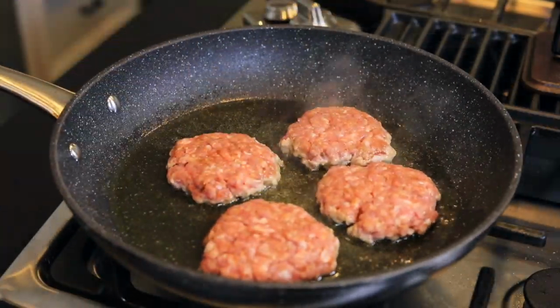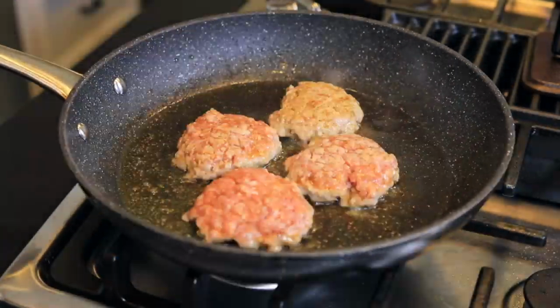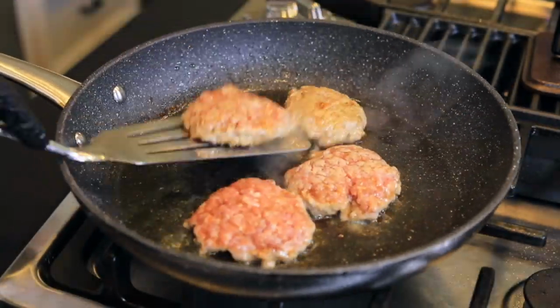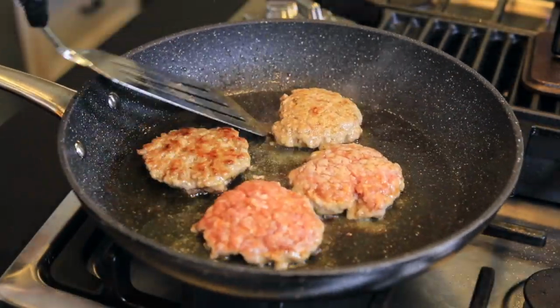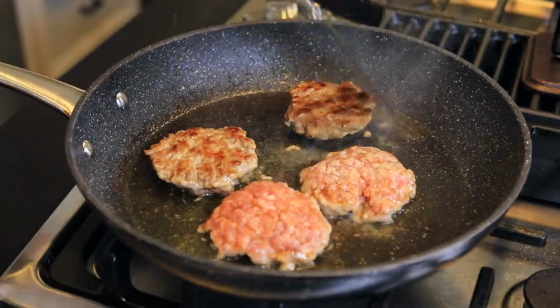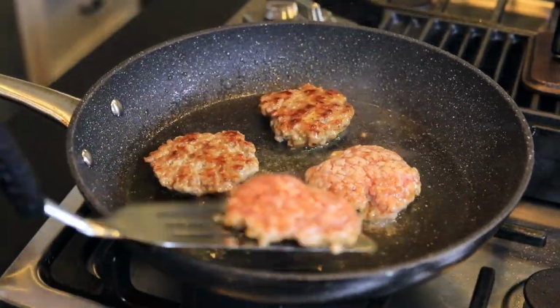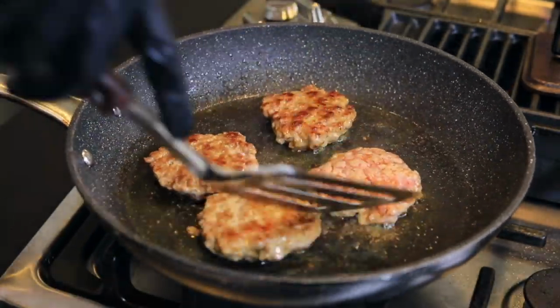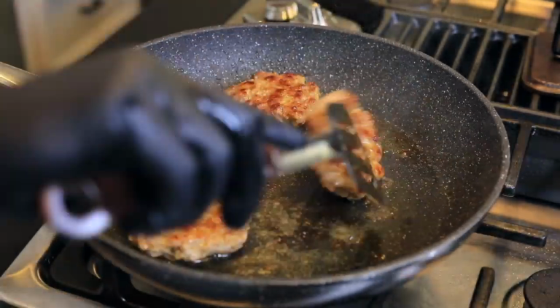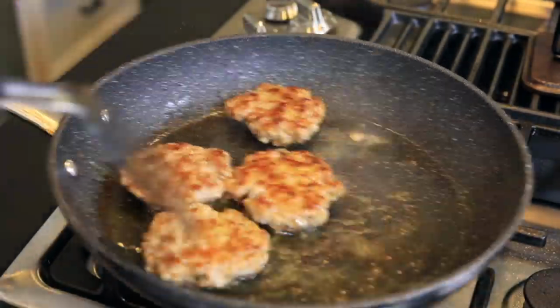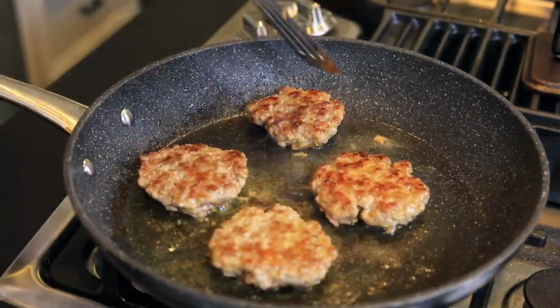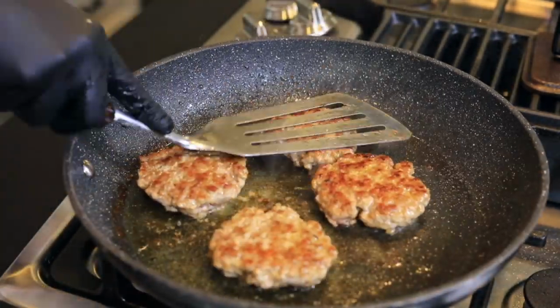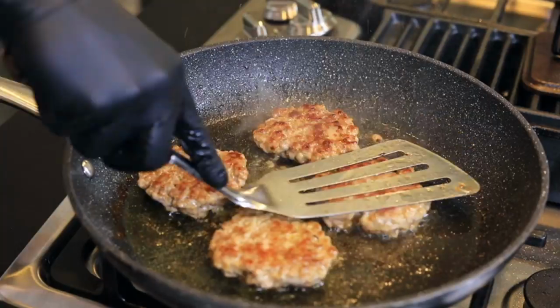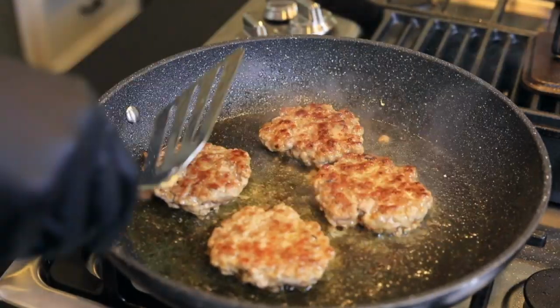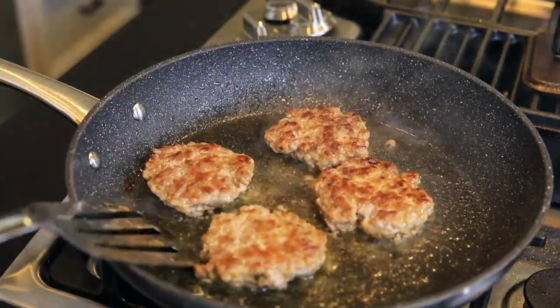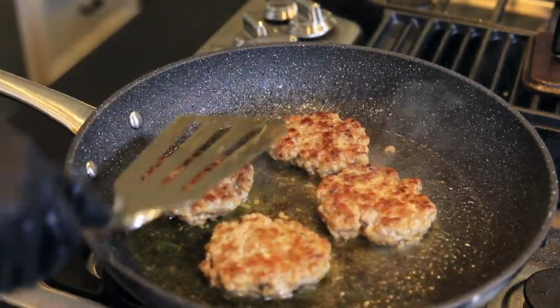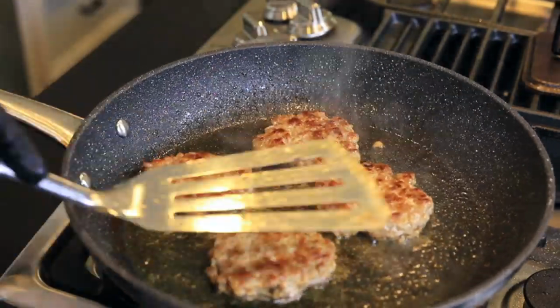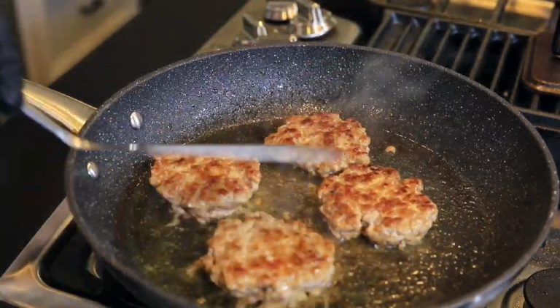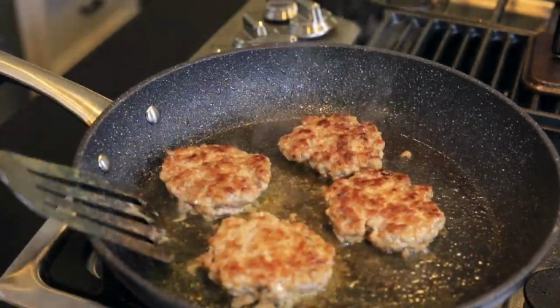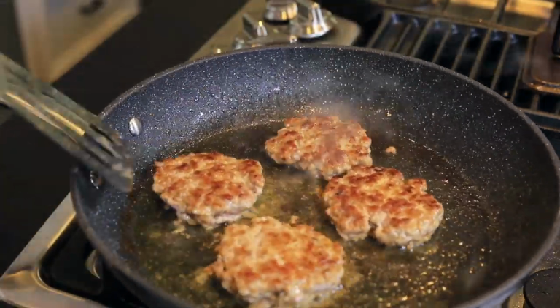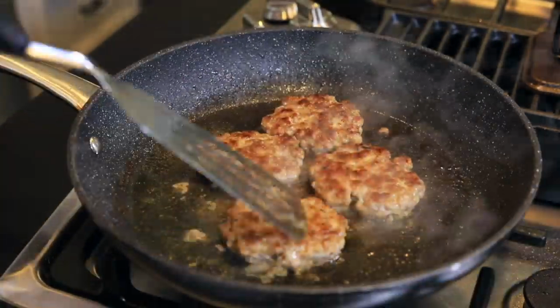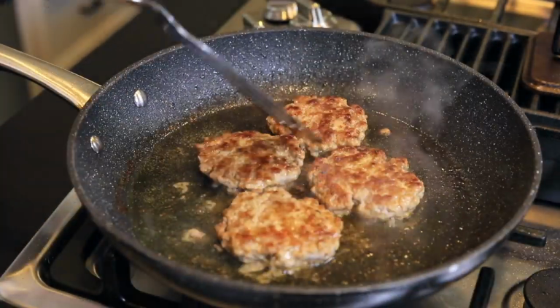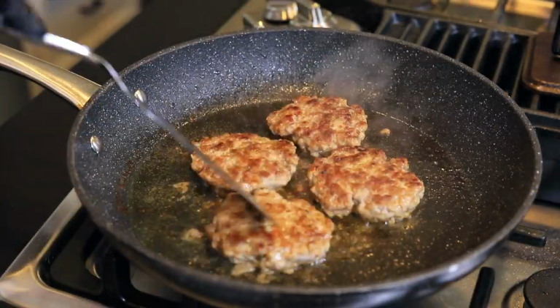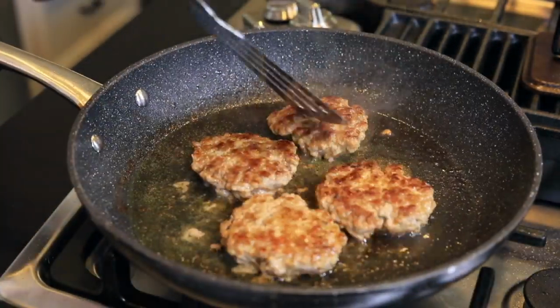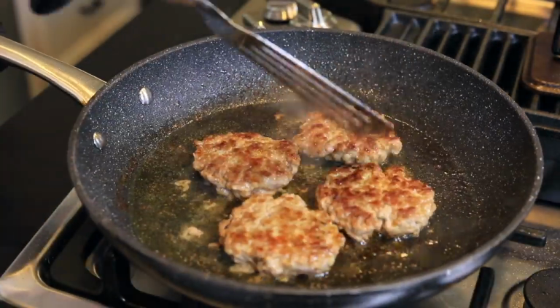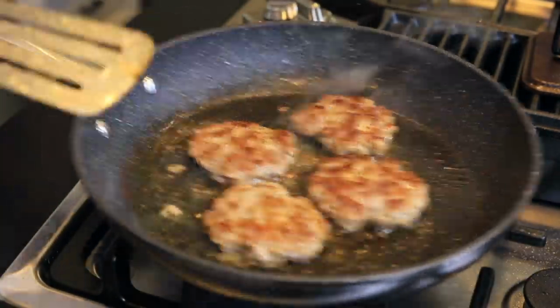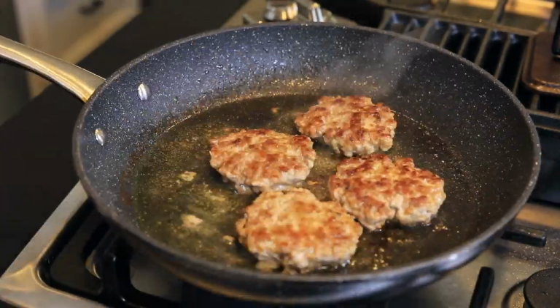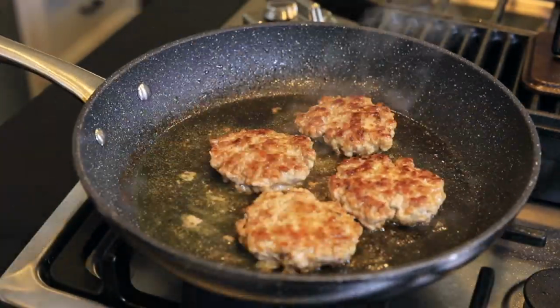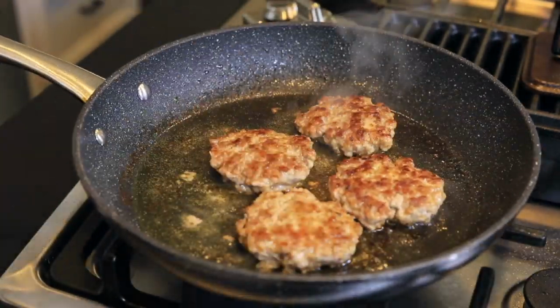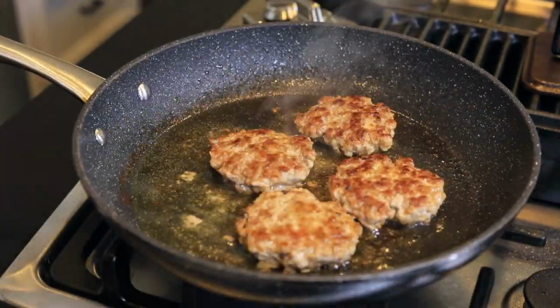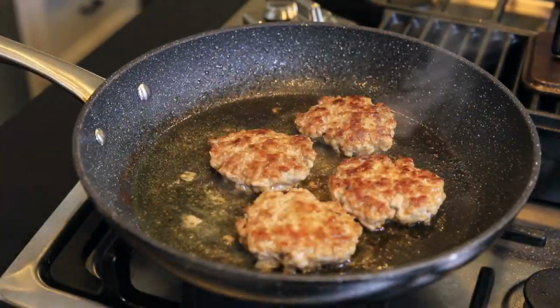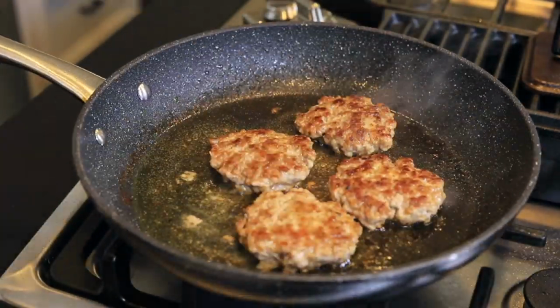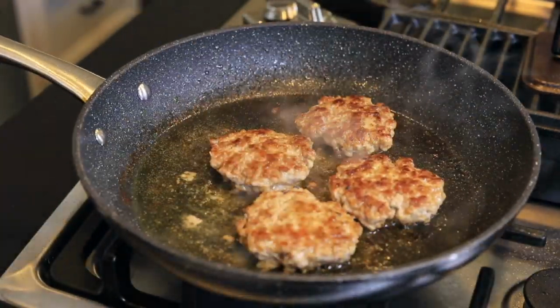We're just going to cook these long enough to get a nice brown crust on each side. That Maillard reaction makes a nice texture and flavor.